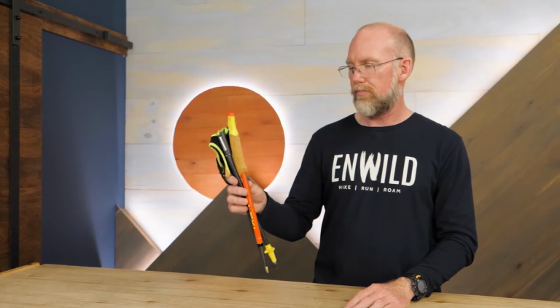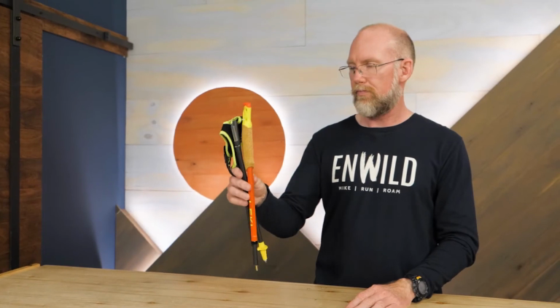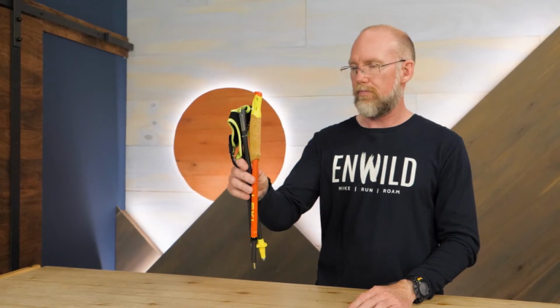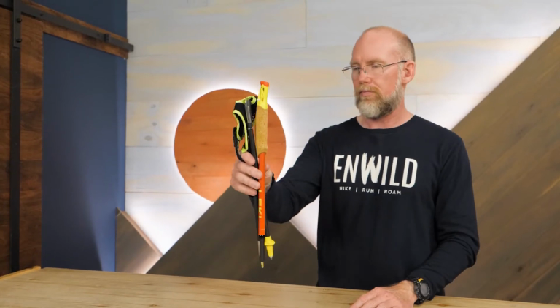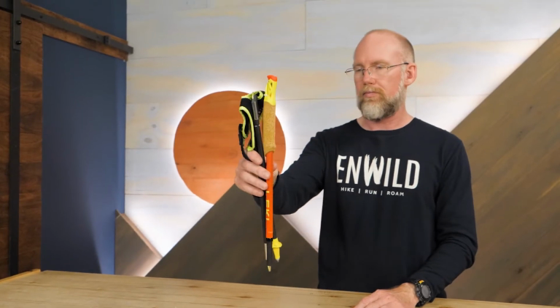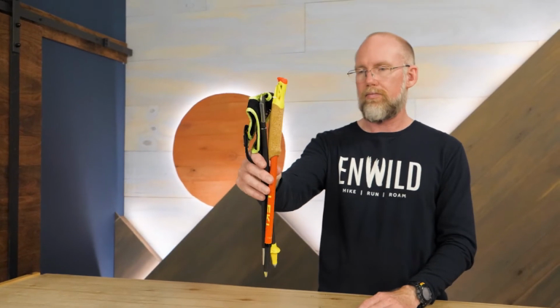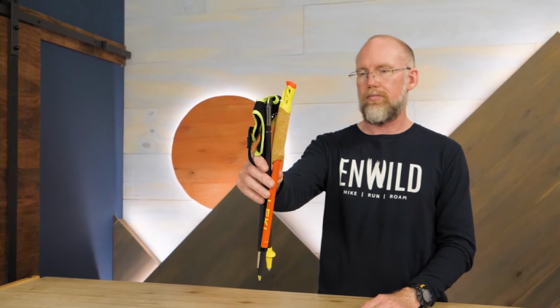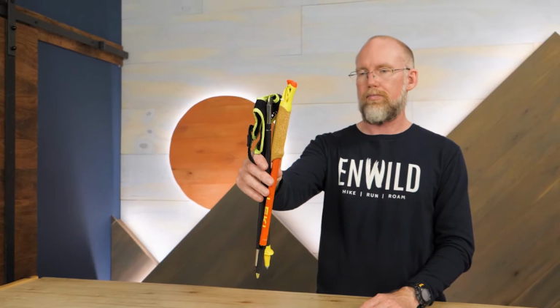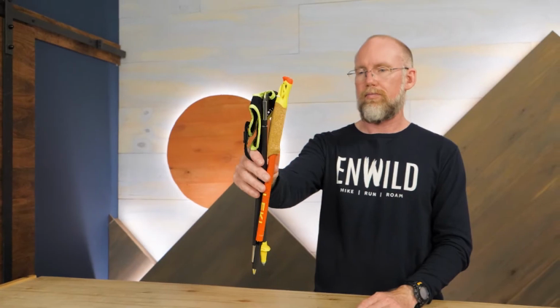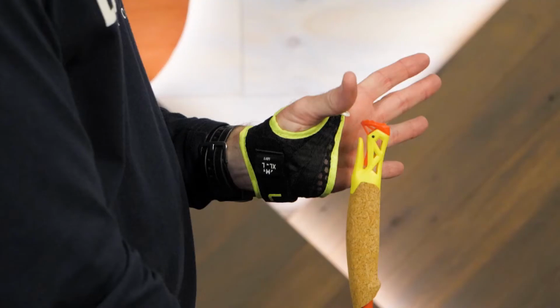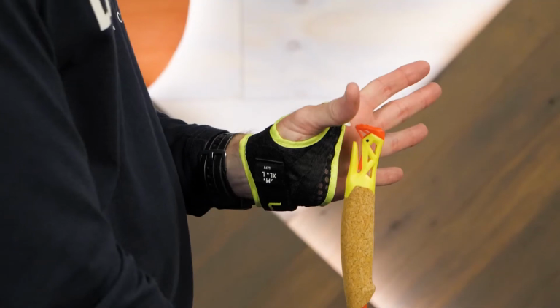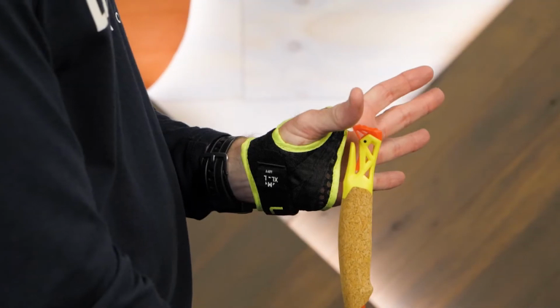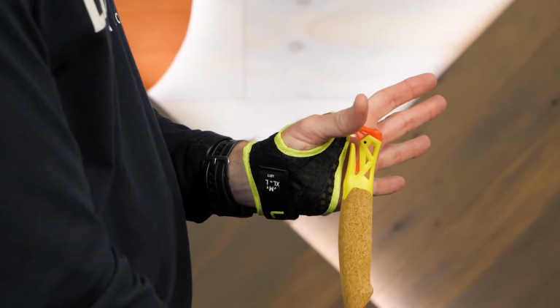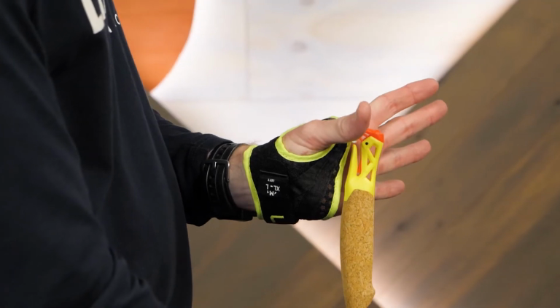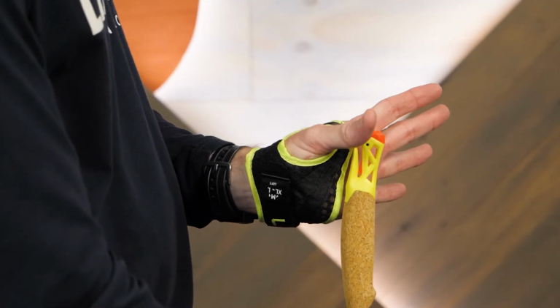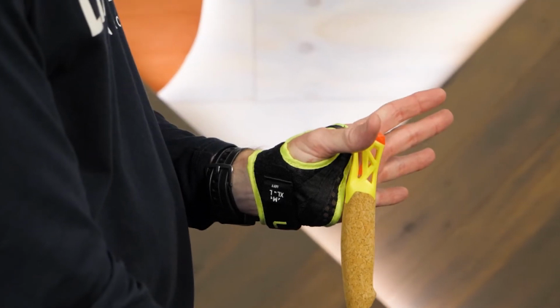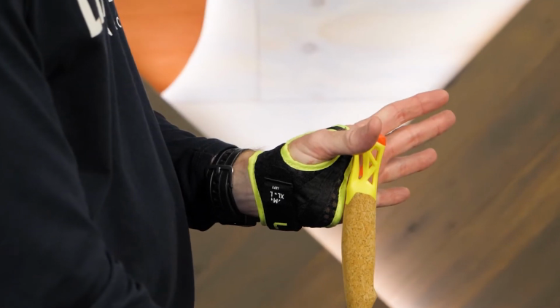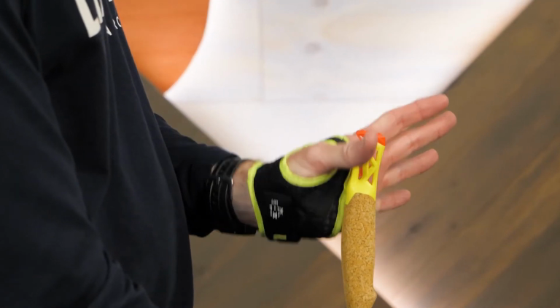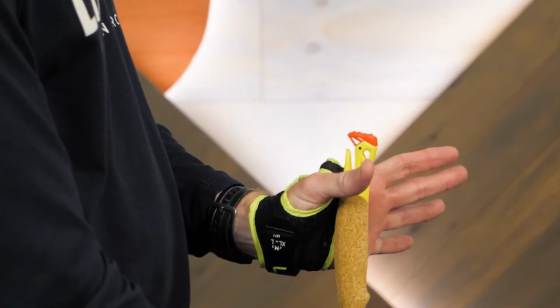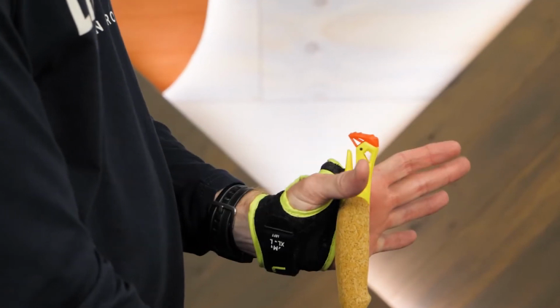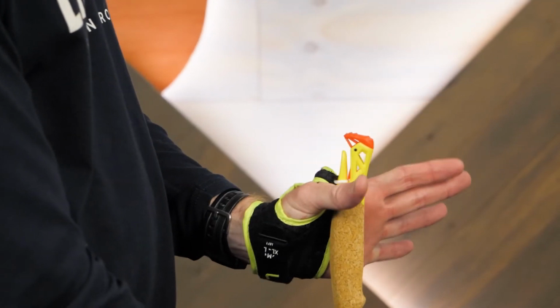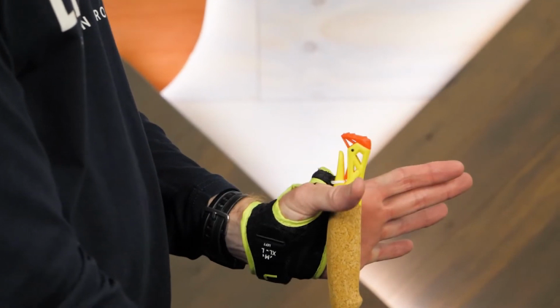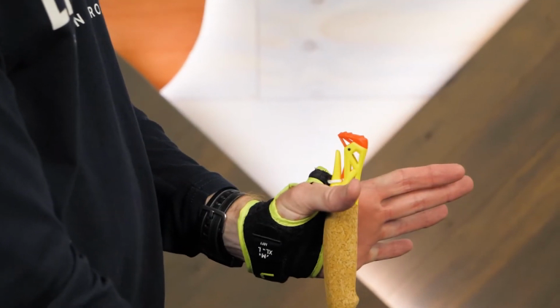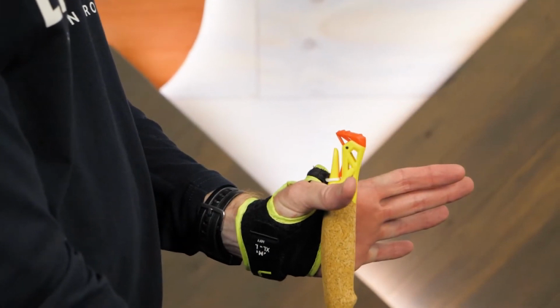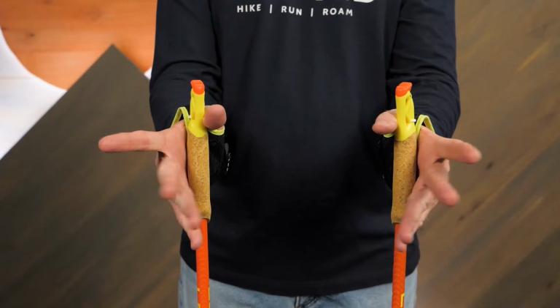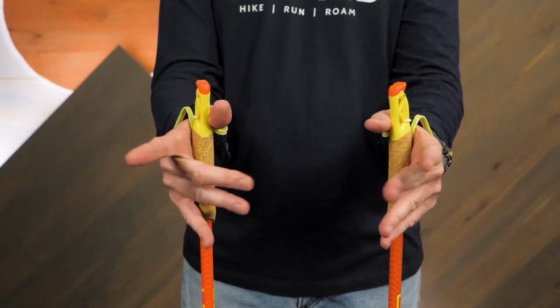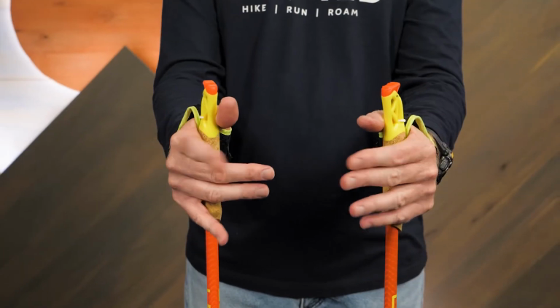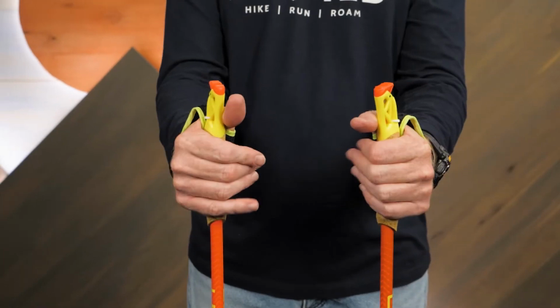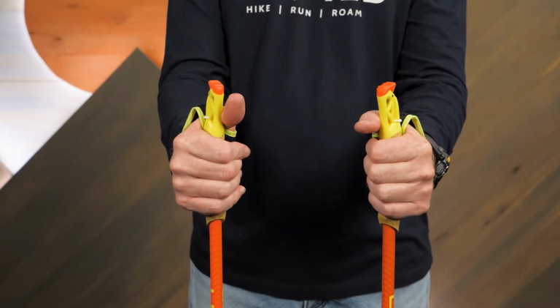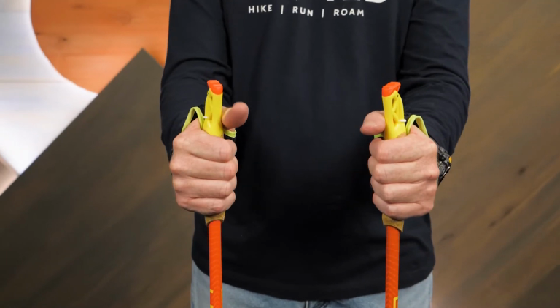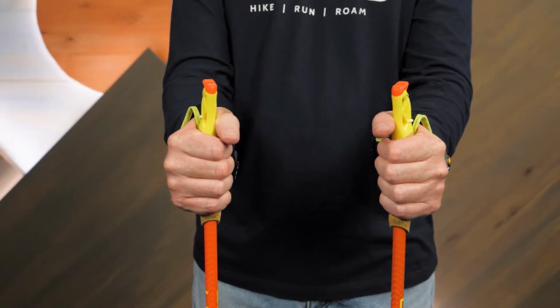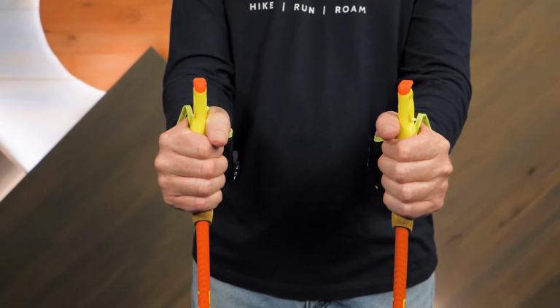They pack down small, and the grips and glove grip connection system was made for runners.